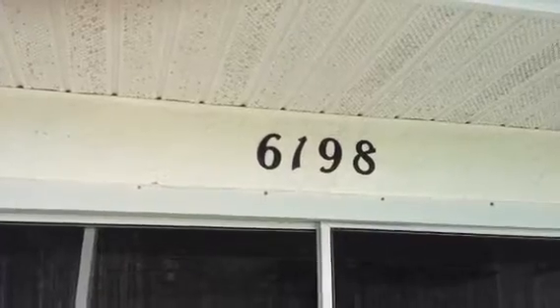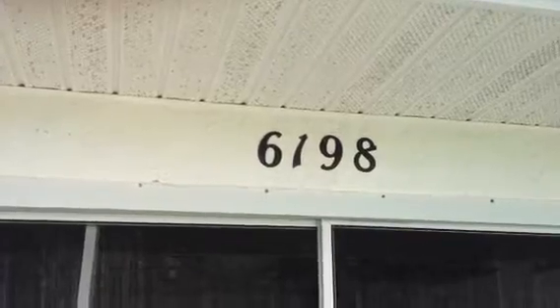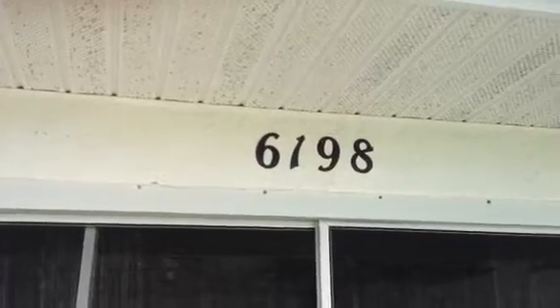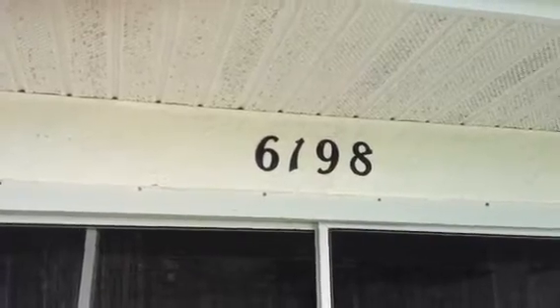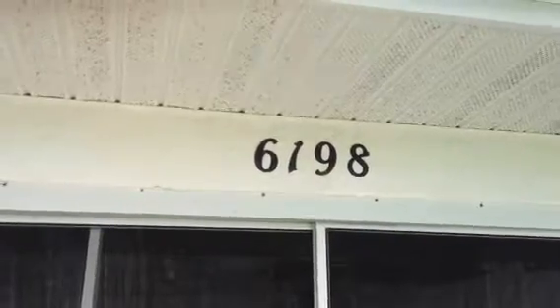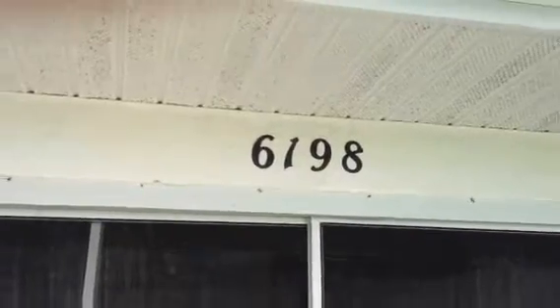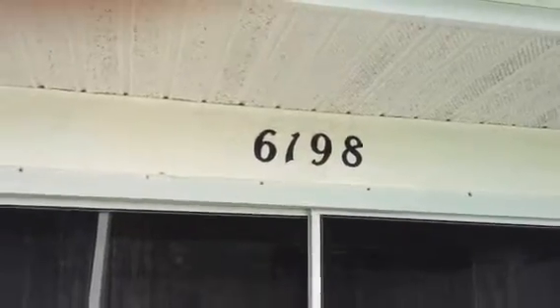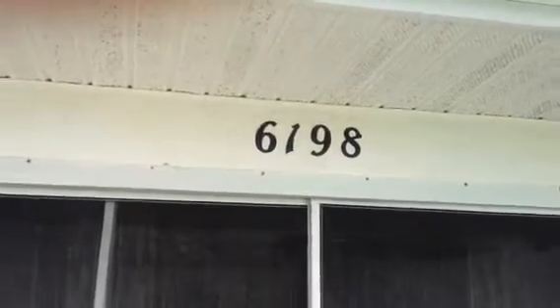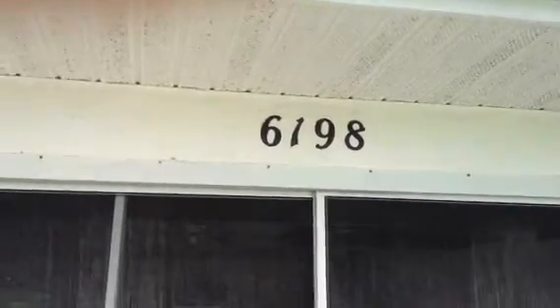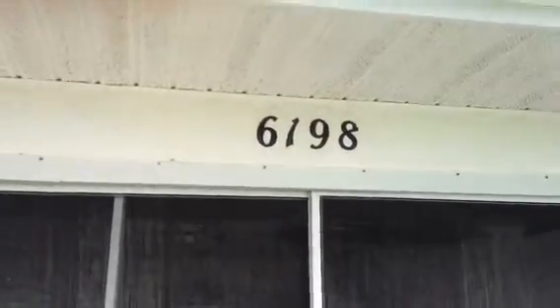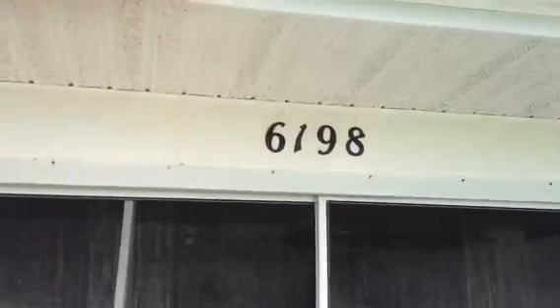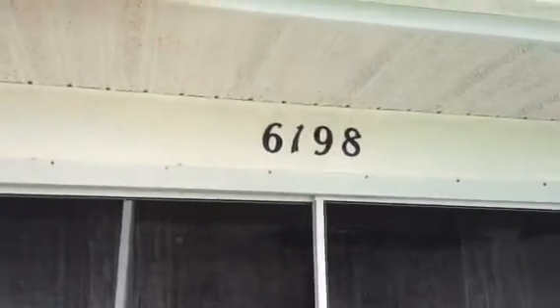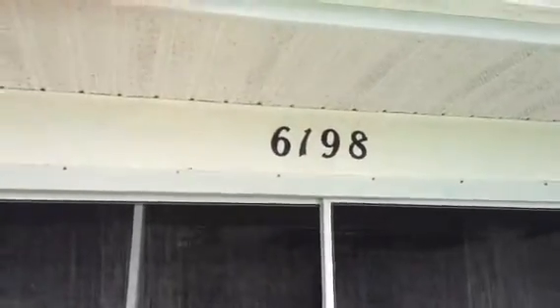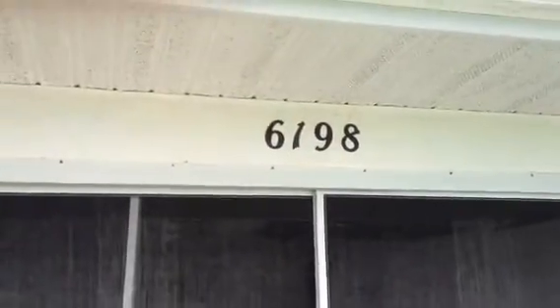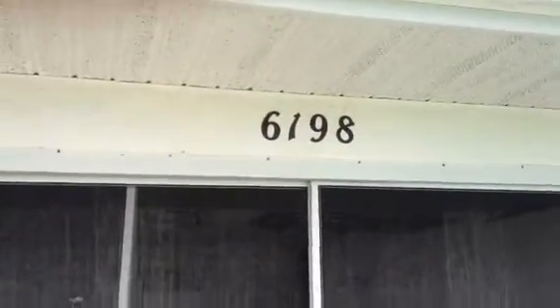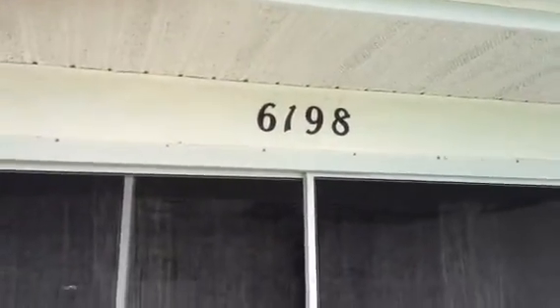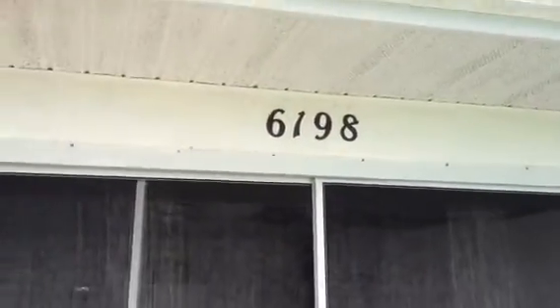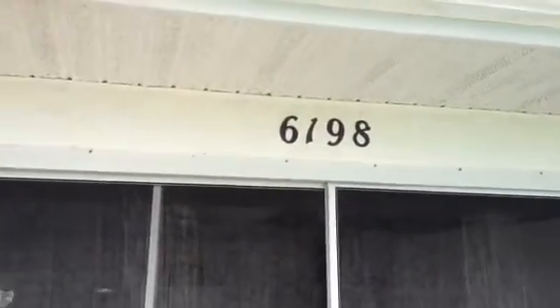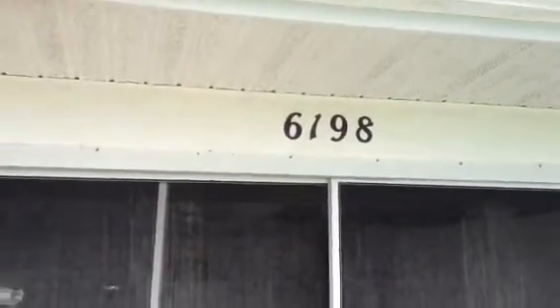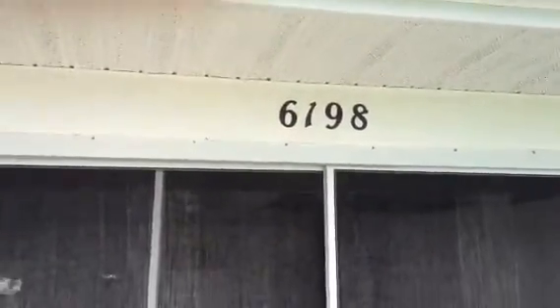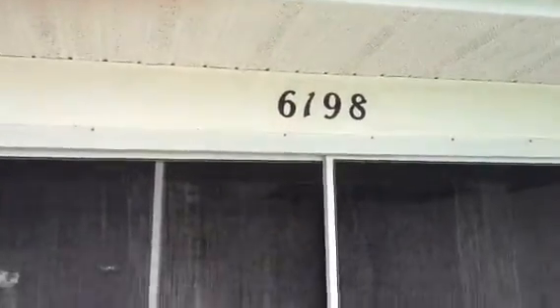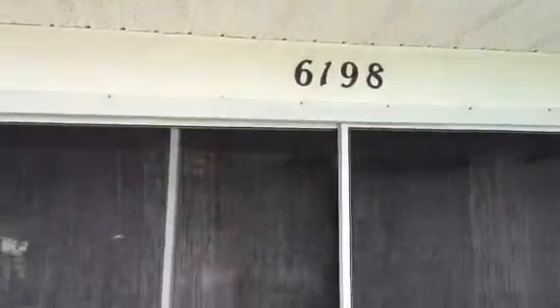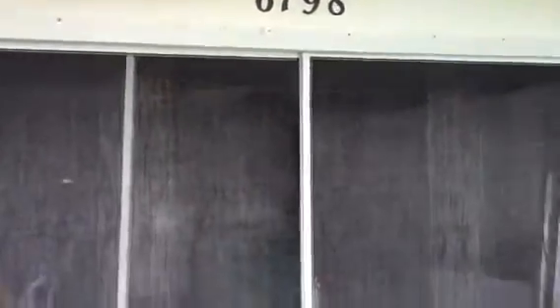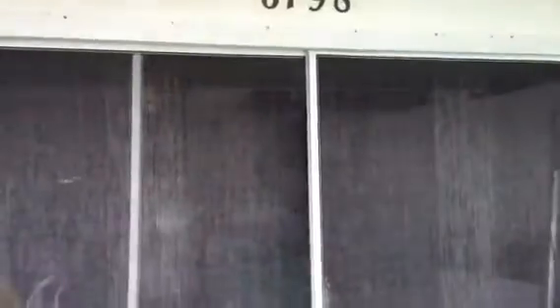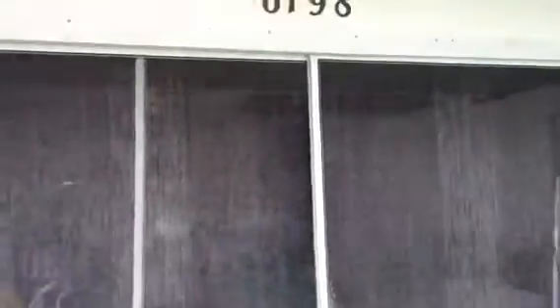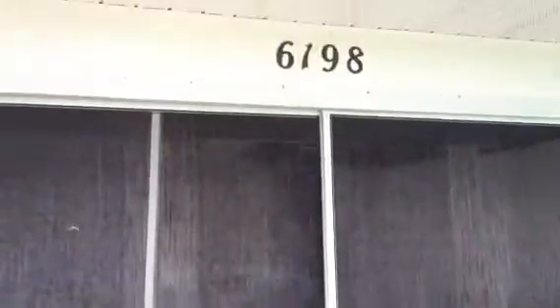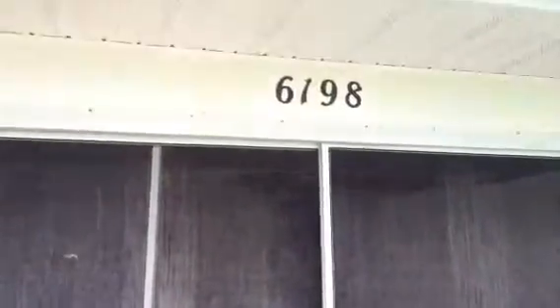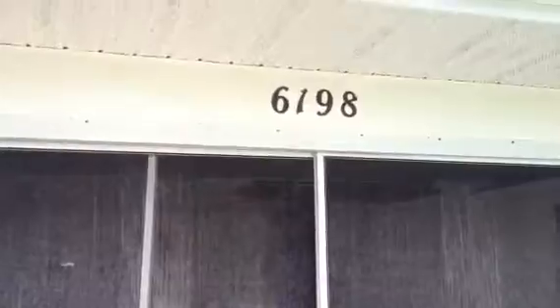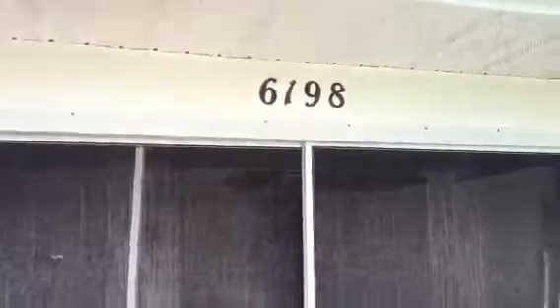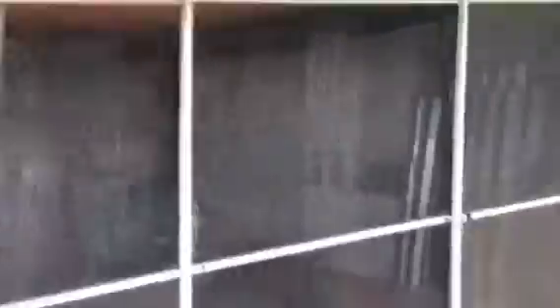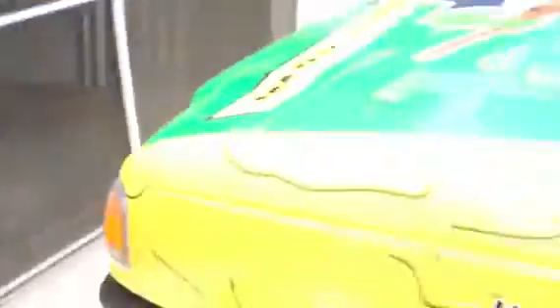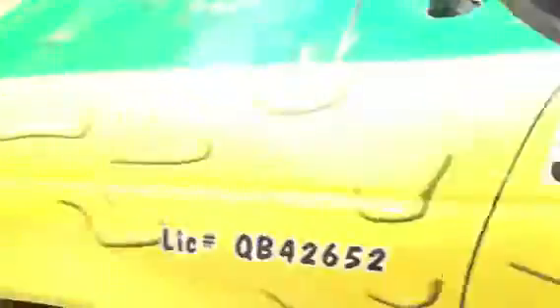Fredborough Swift Plumbers, video number two. Leak detection service for address 6198.